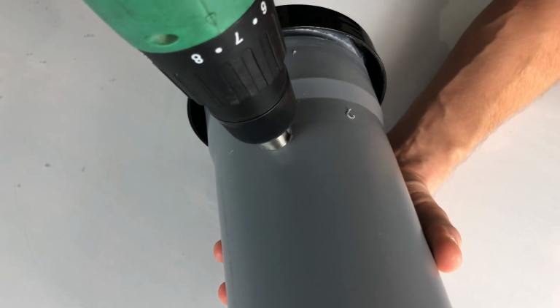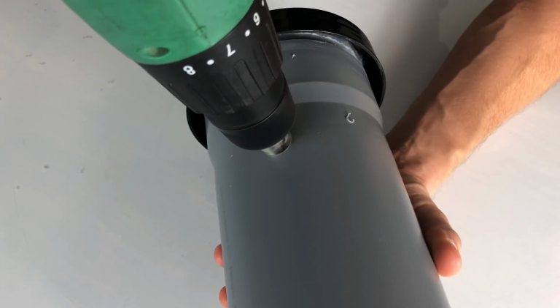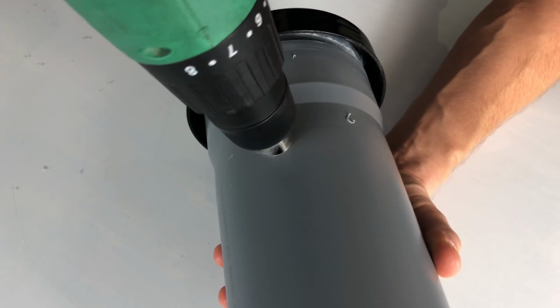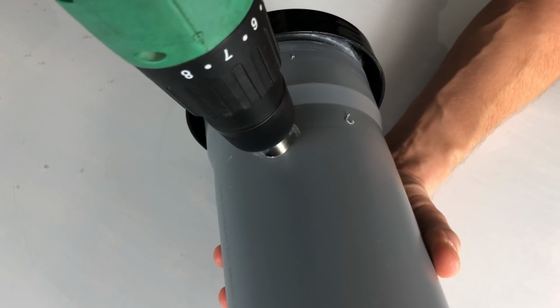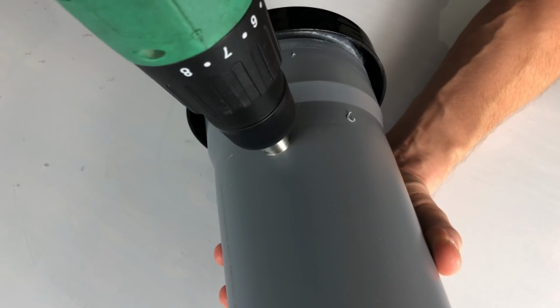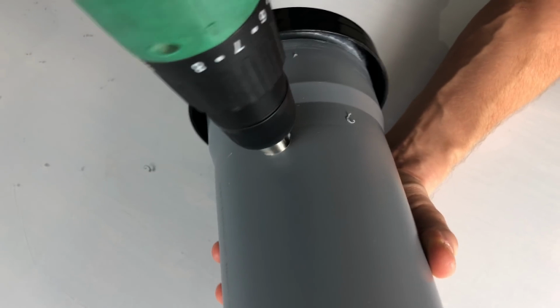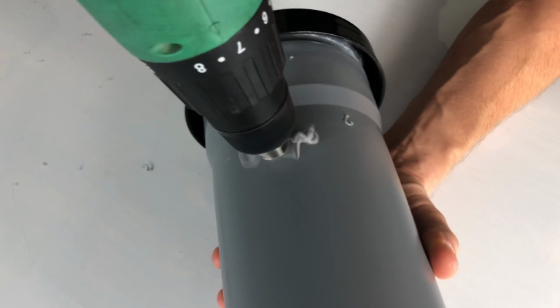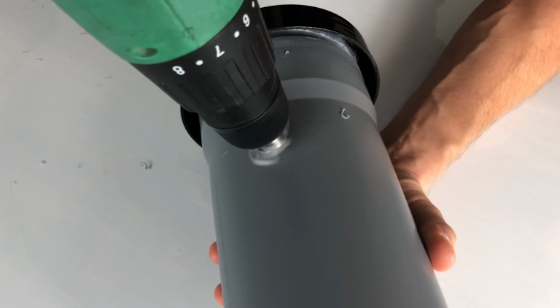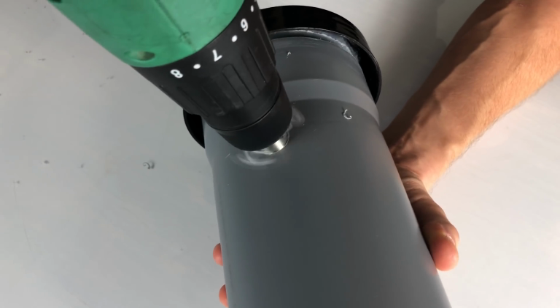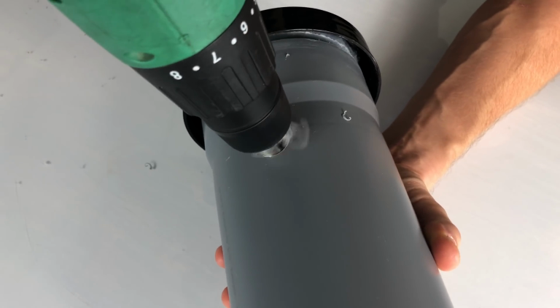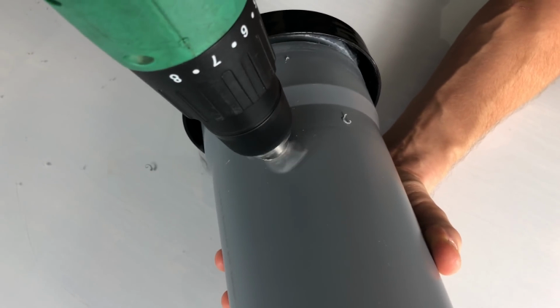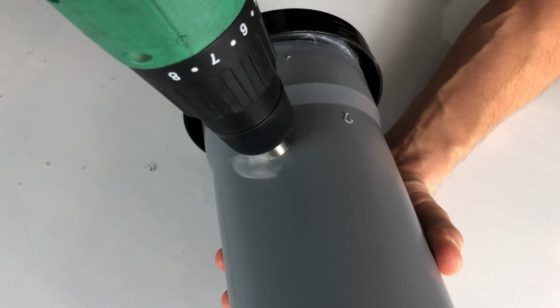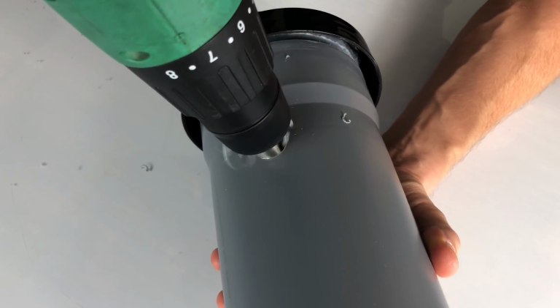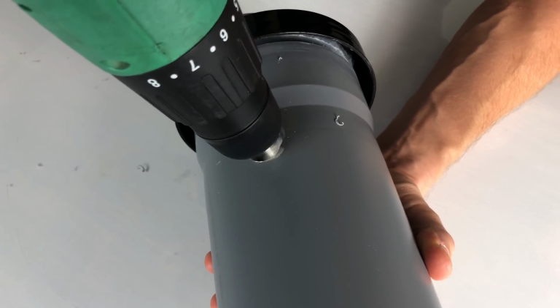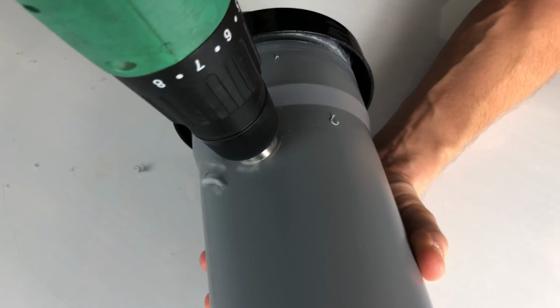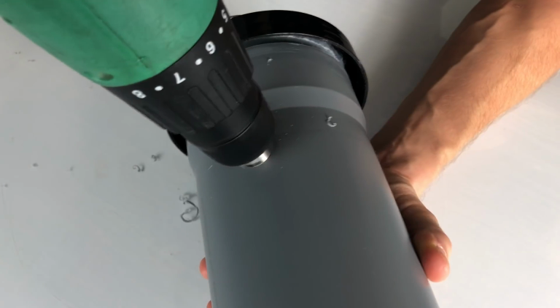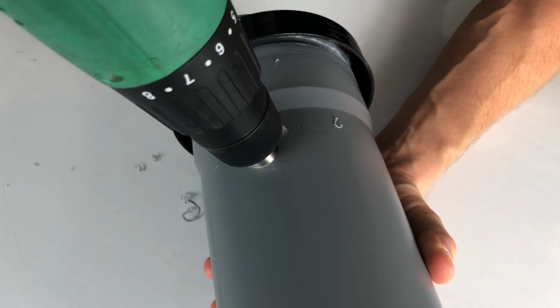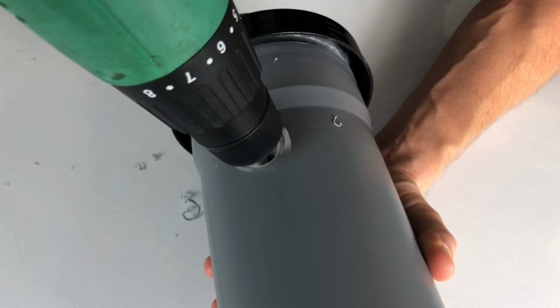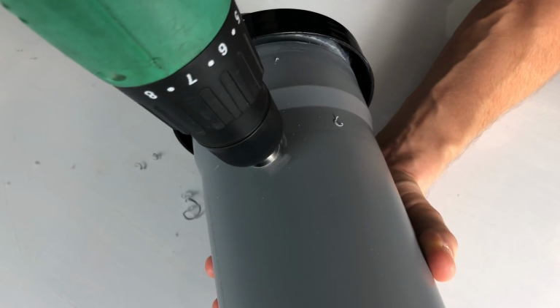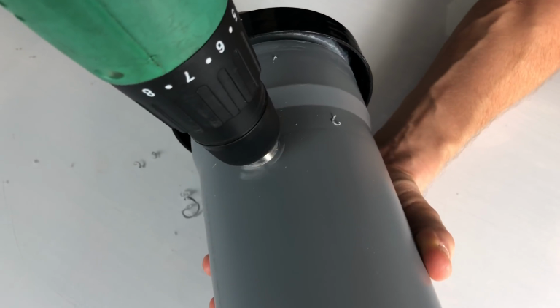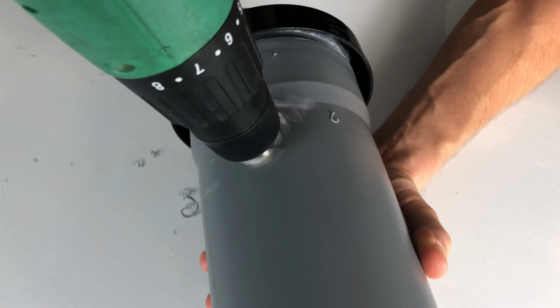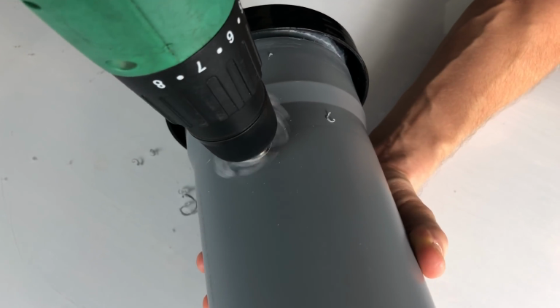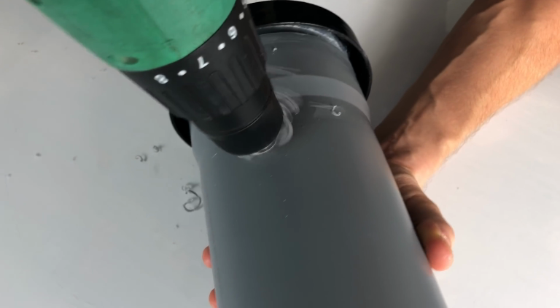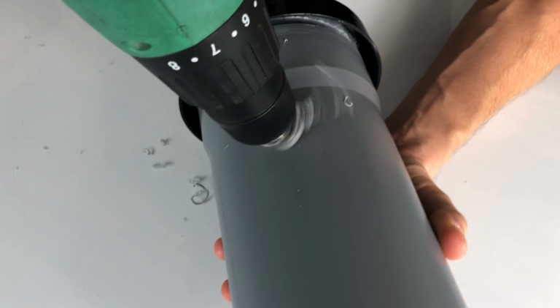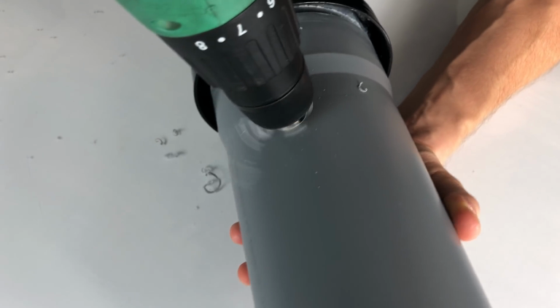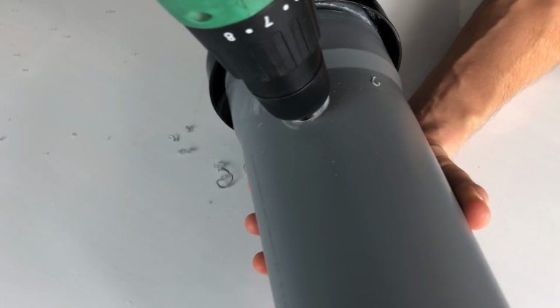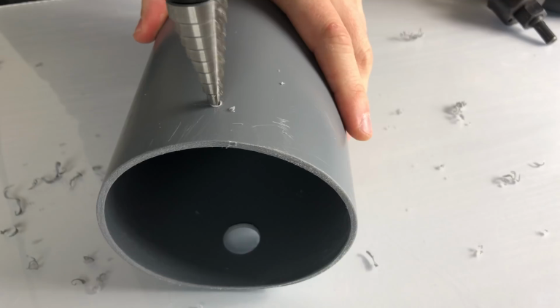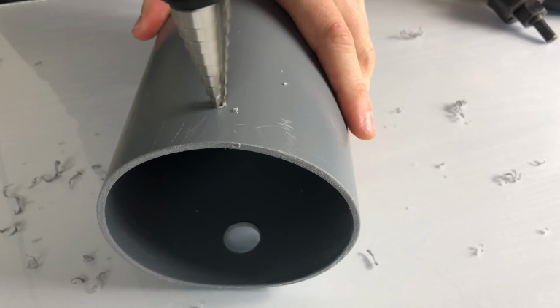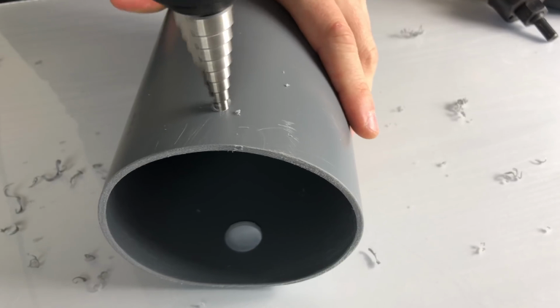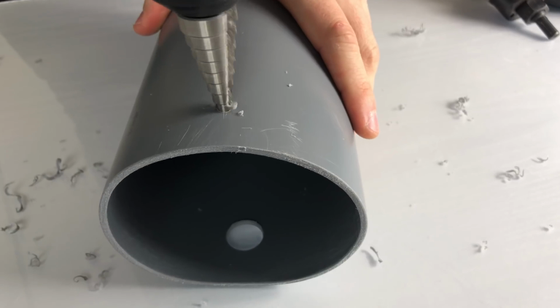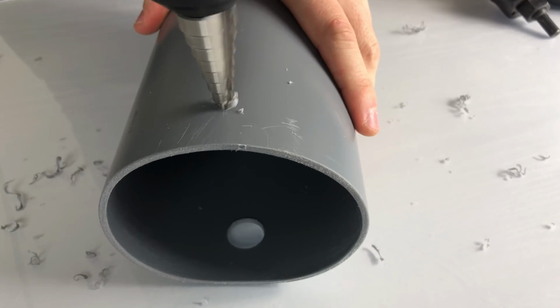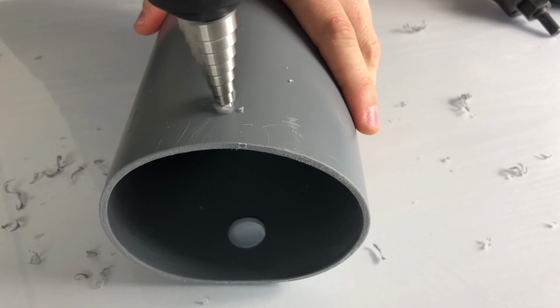I'm drilling several holes to equalize water and air pressure later on.